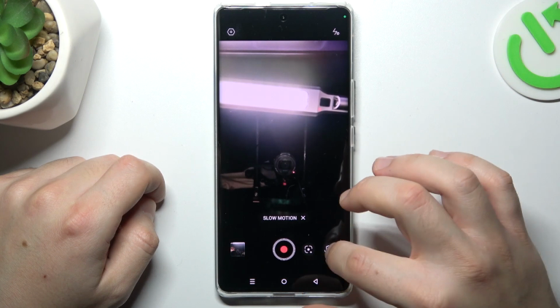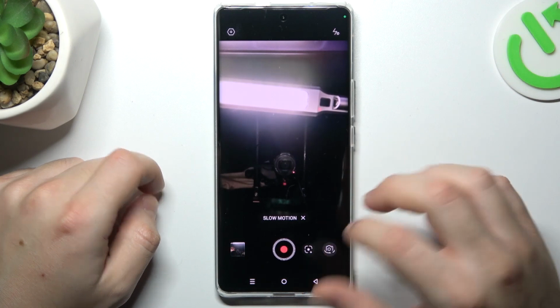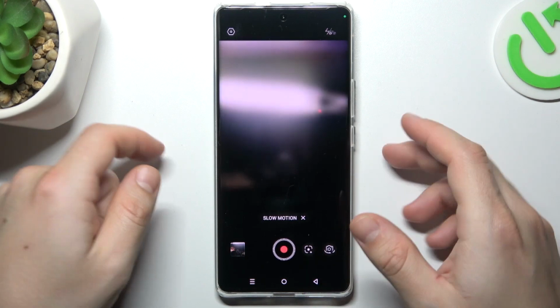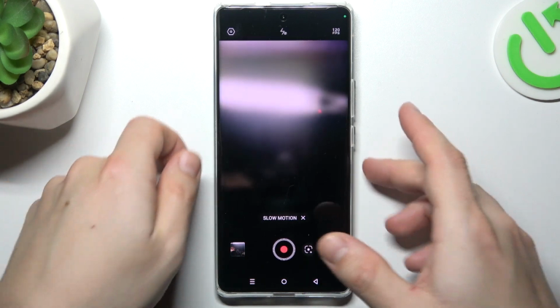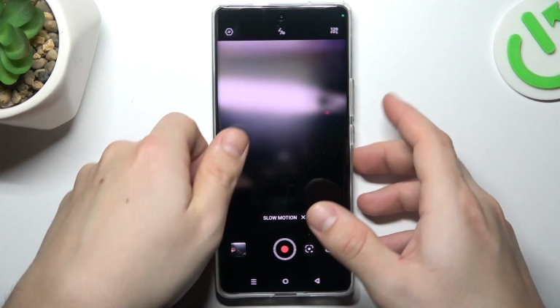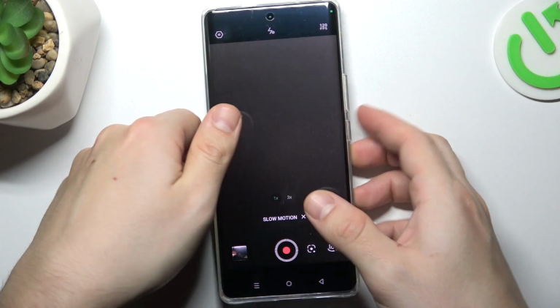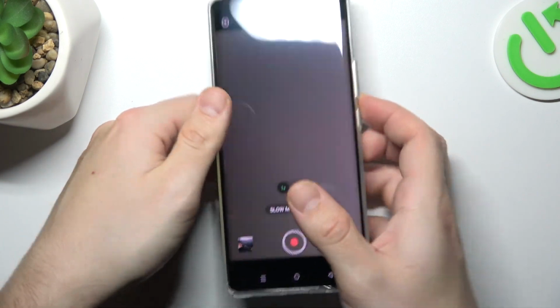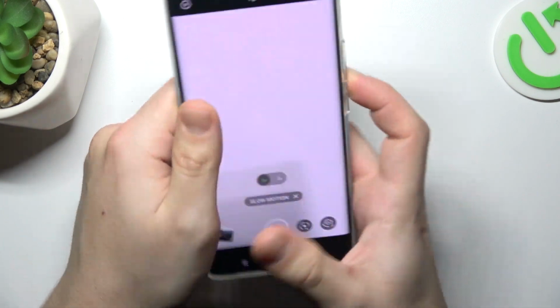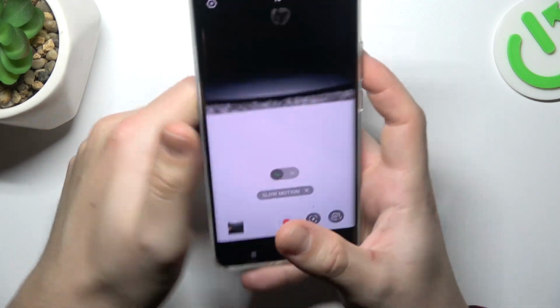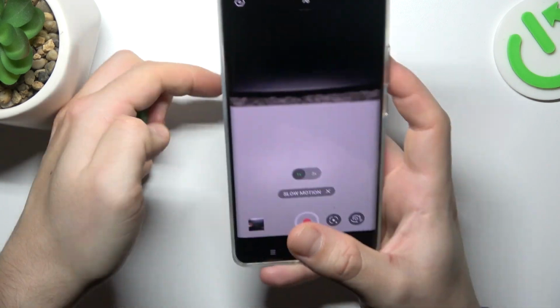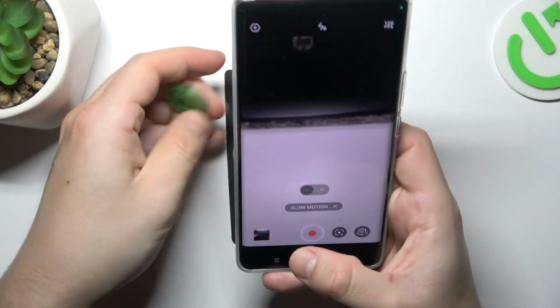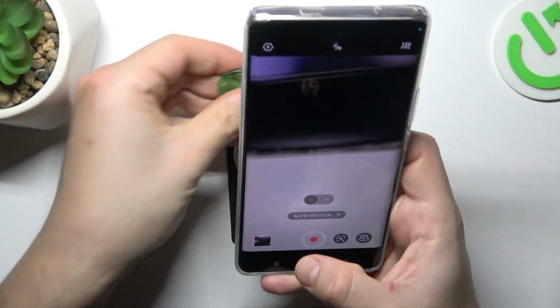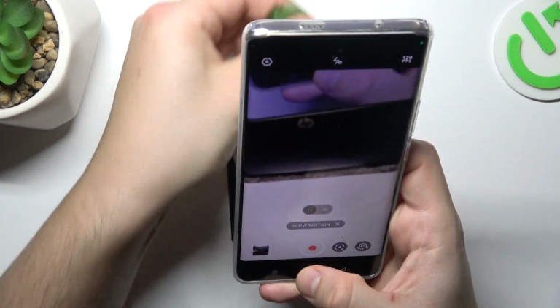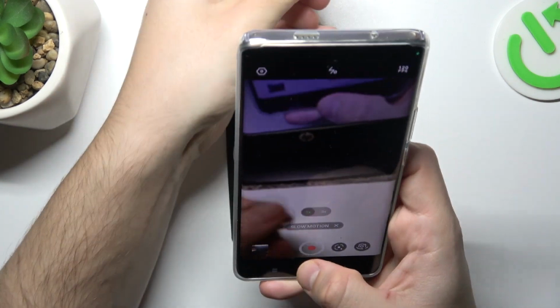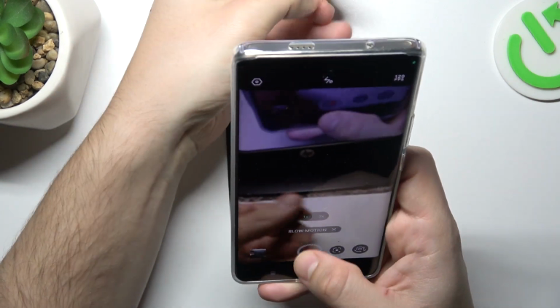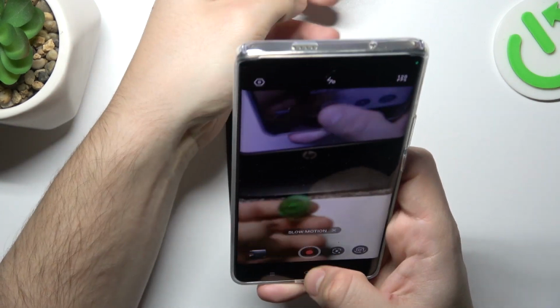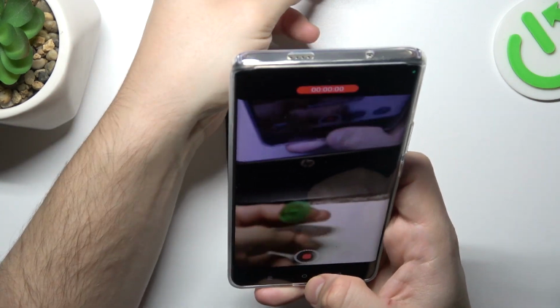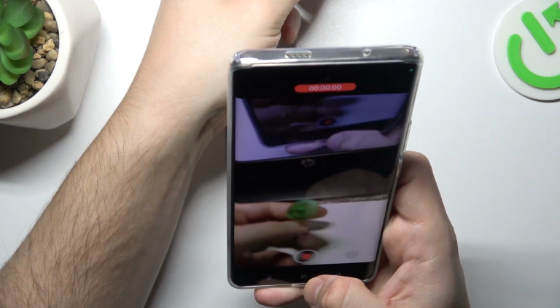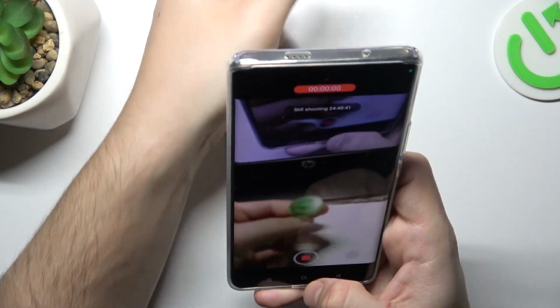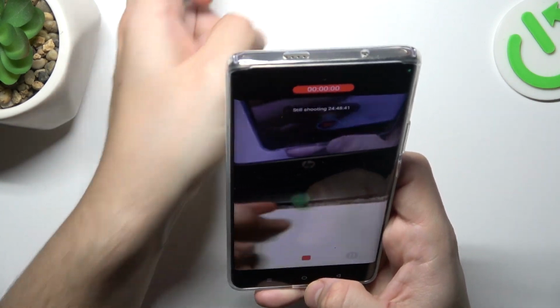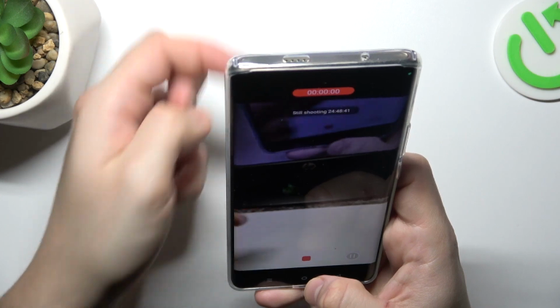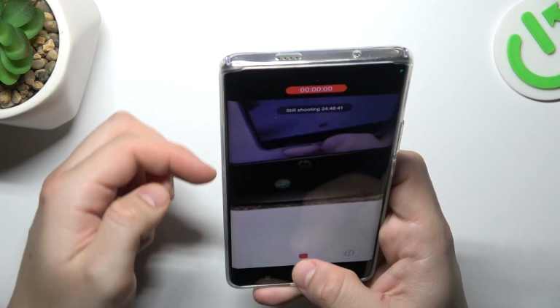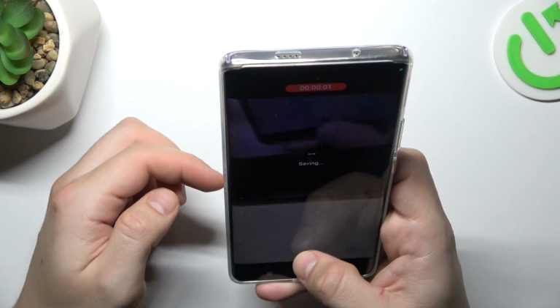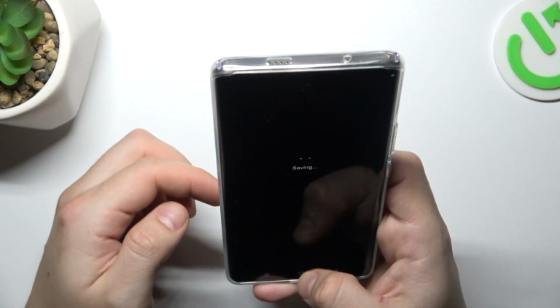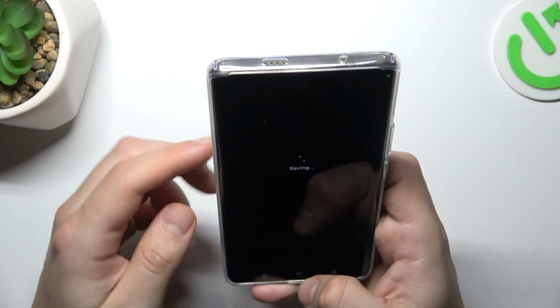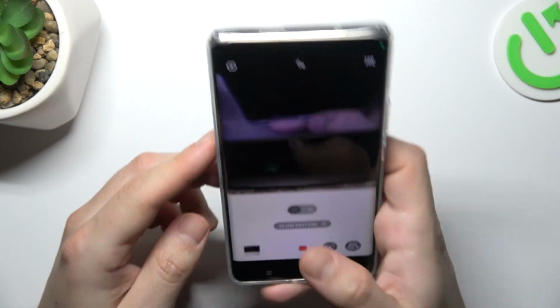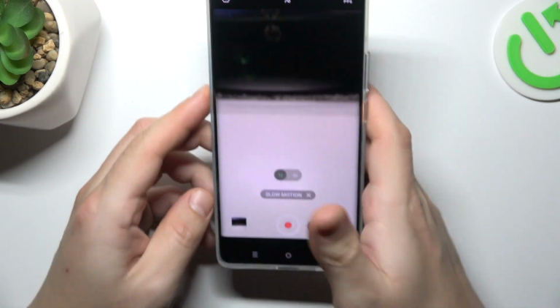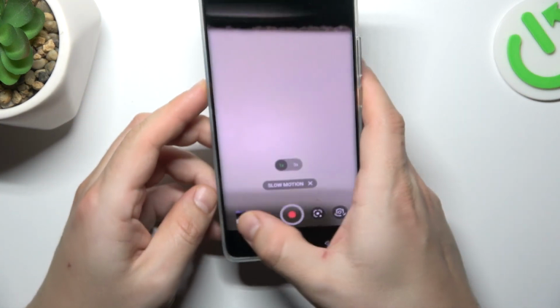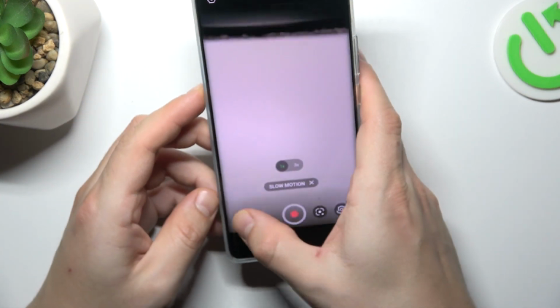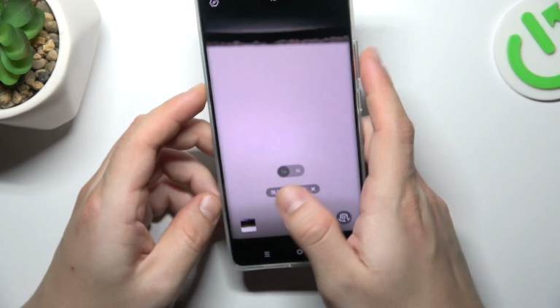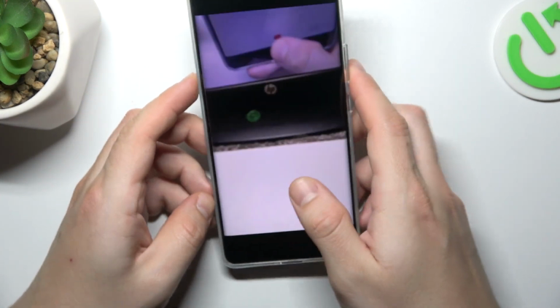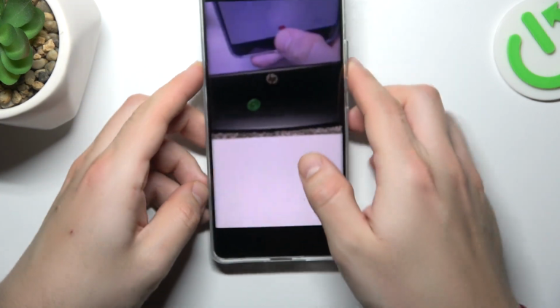Now just tap on the shutter button and start recording your slow motion video. And this is how it looks.